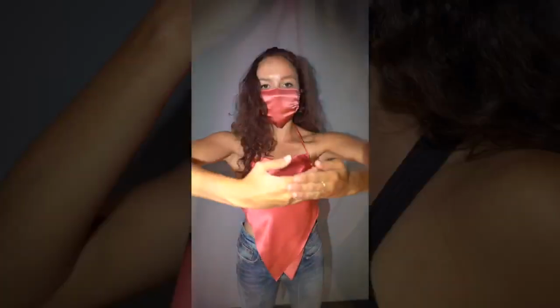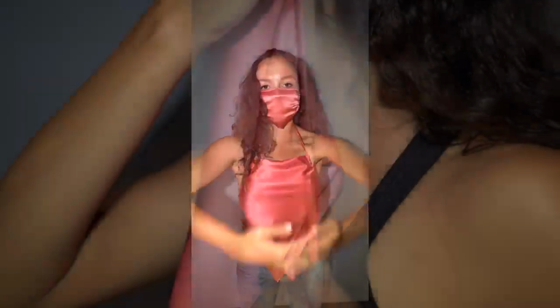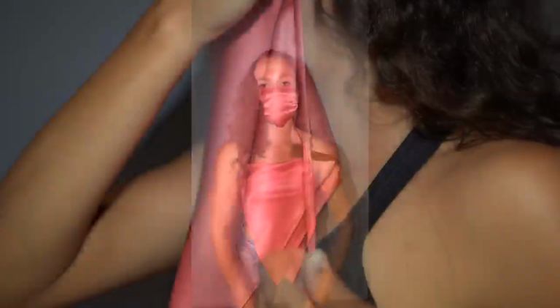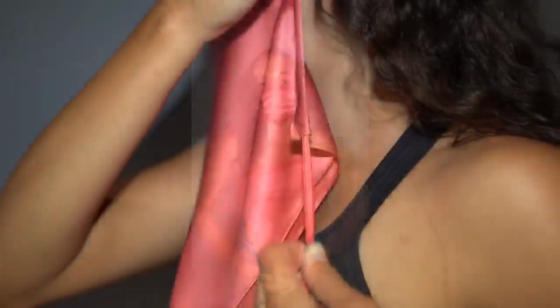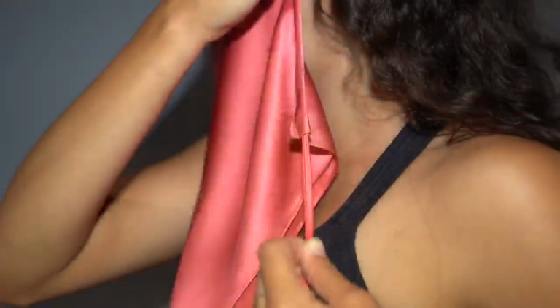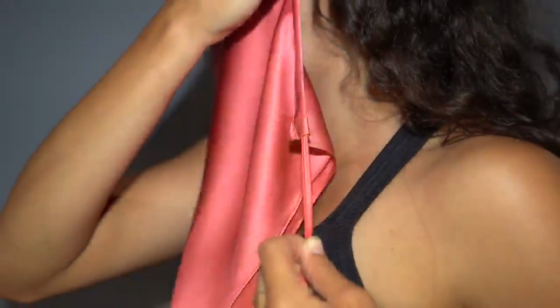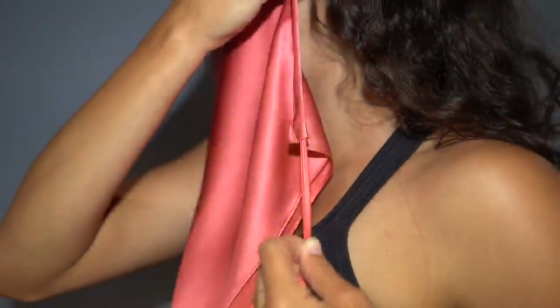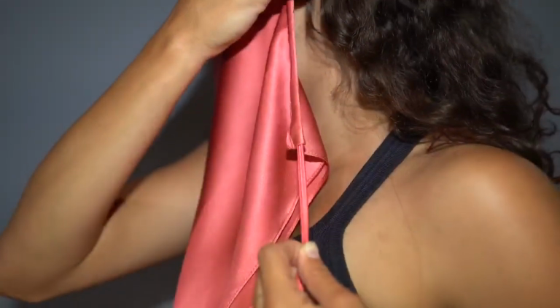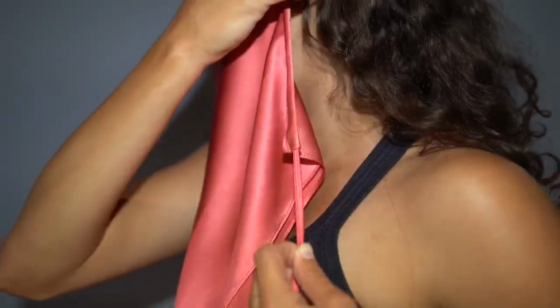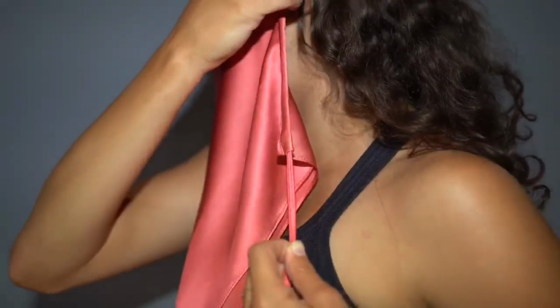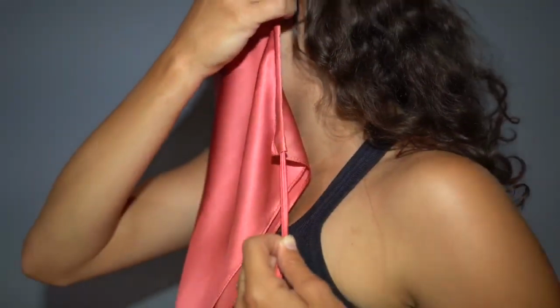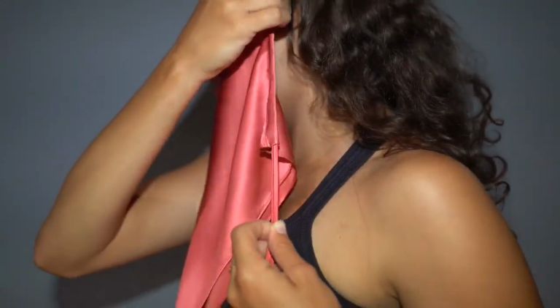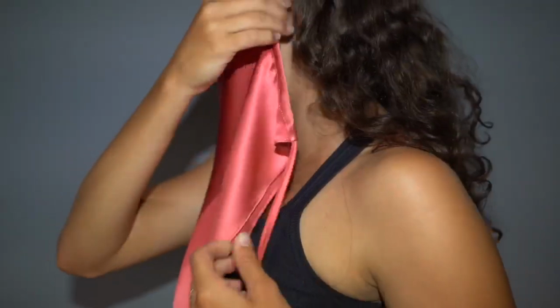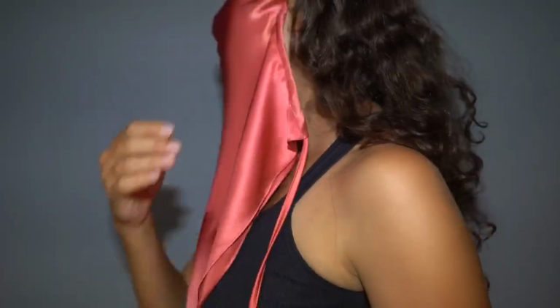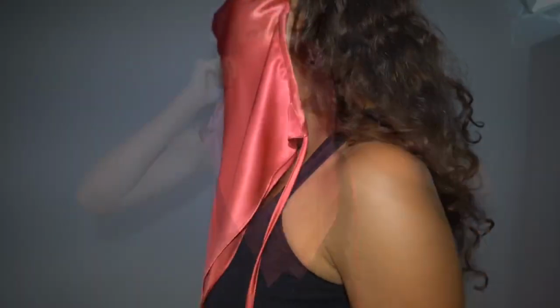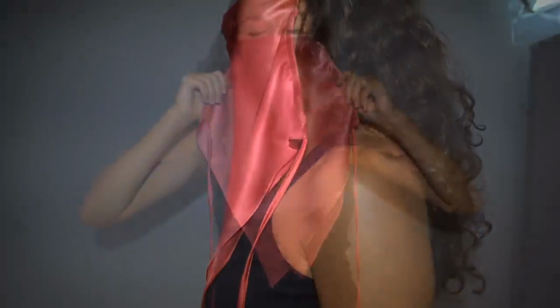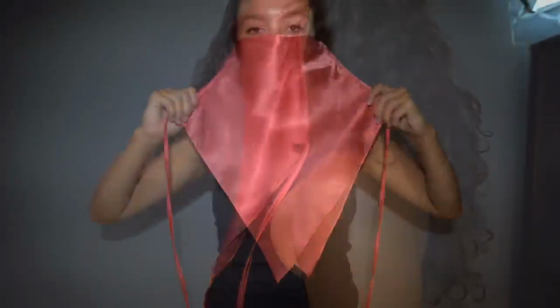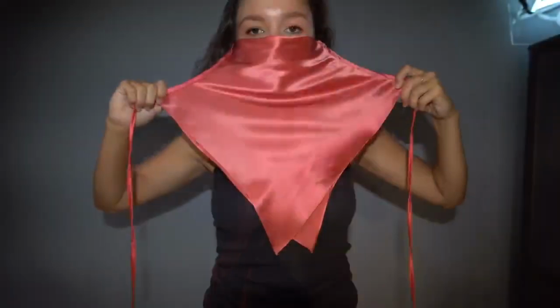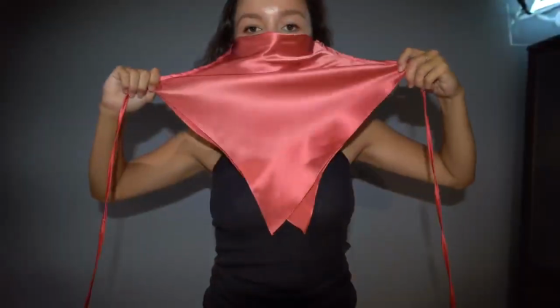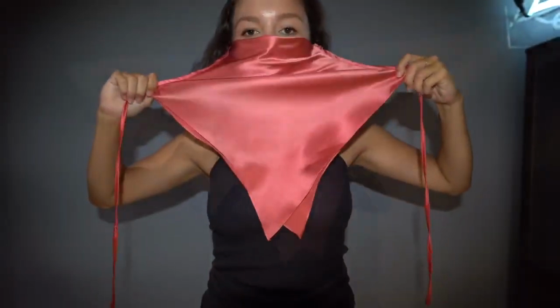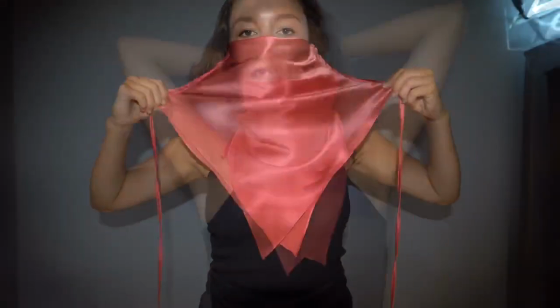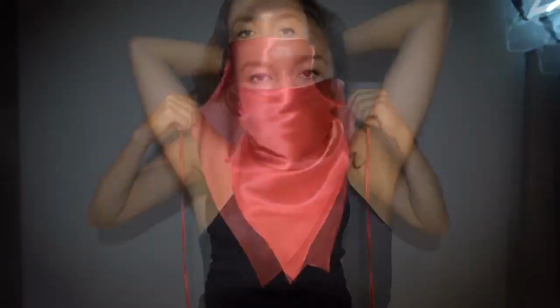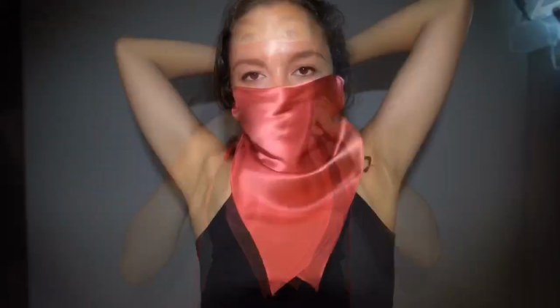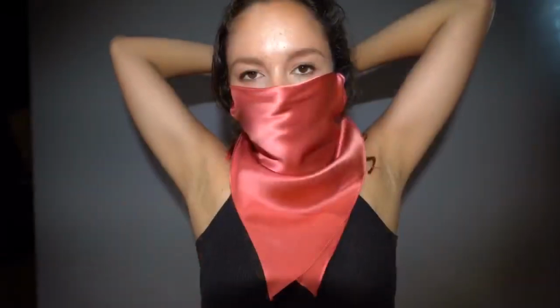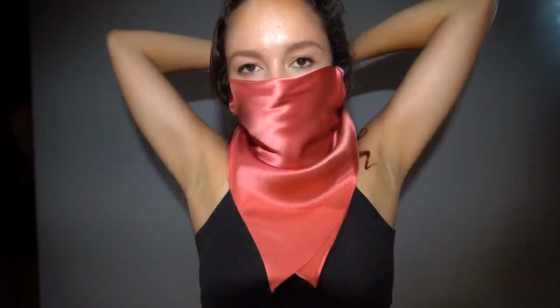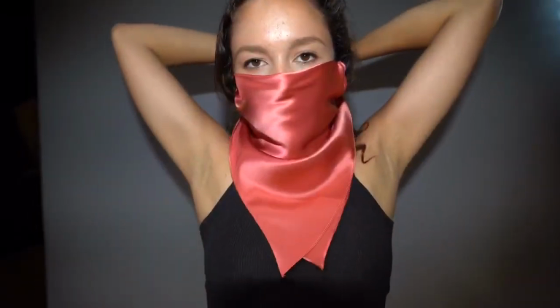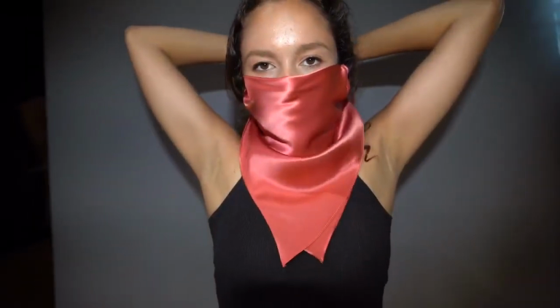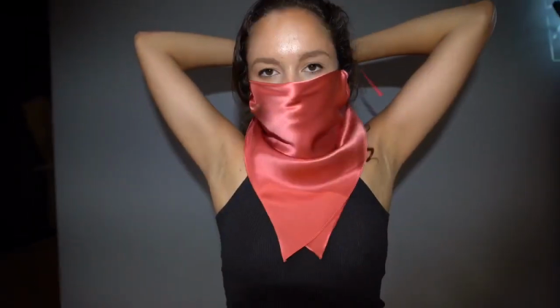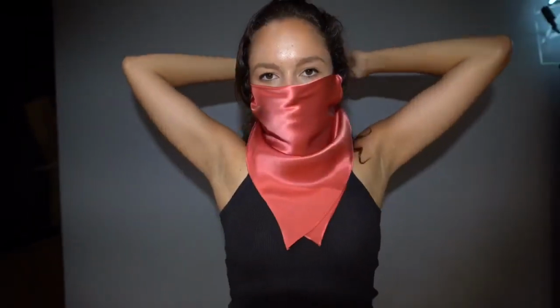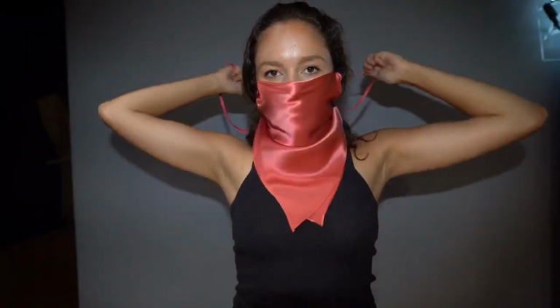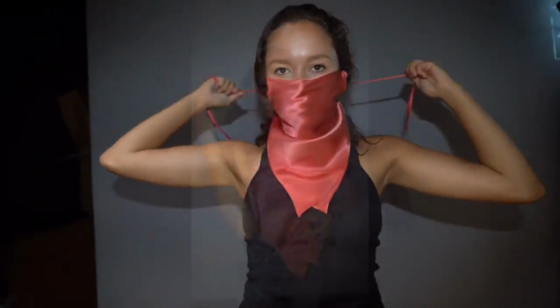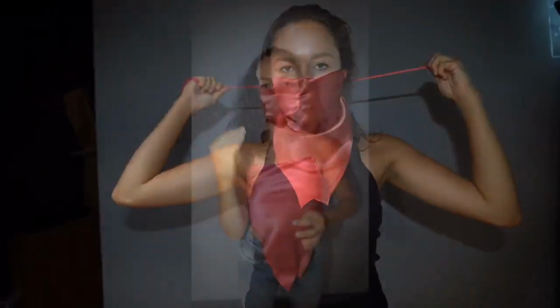To wear the face covering, place top loop above the ears and rouge the side tunnels. Drawstrings can be left untied or tied around the neck.